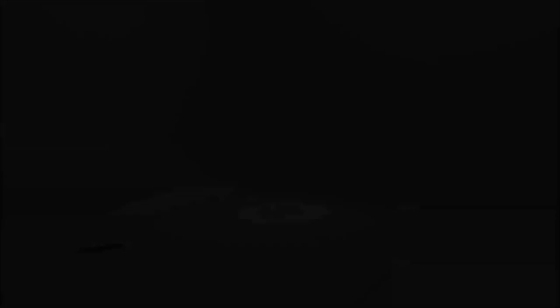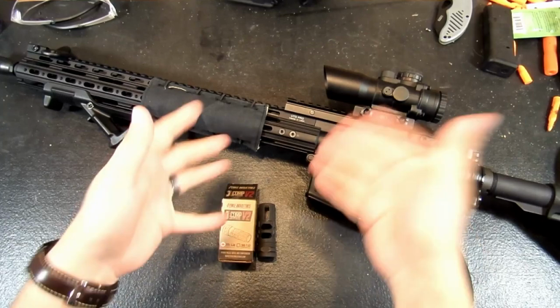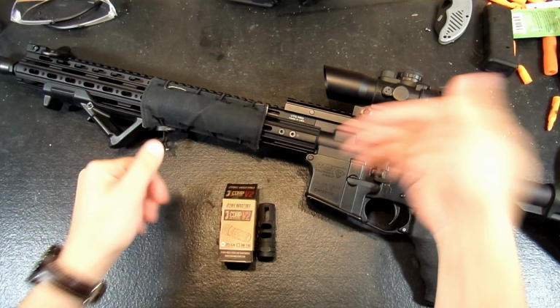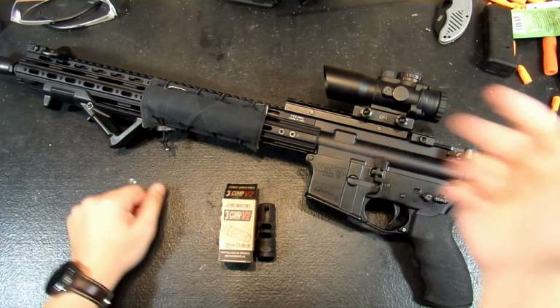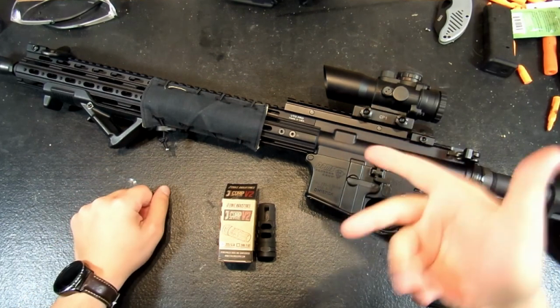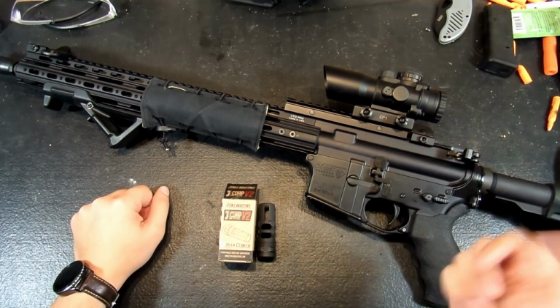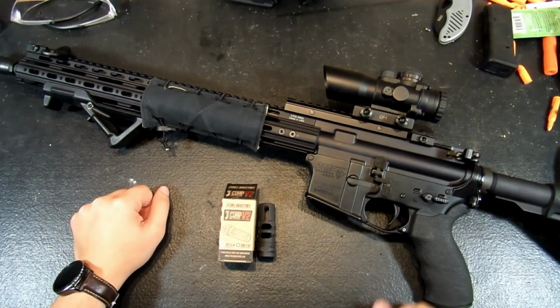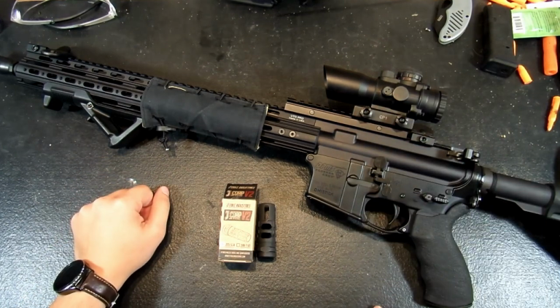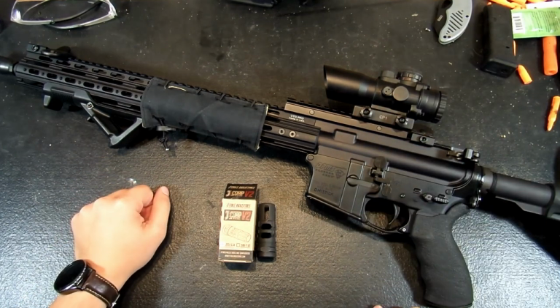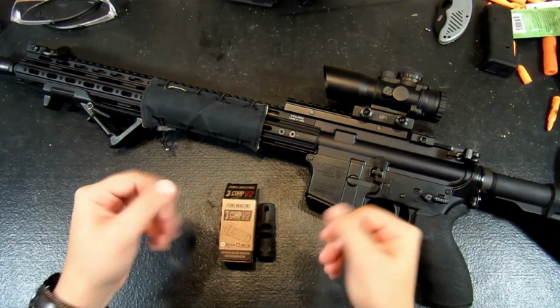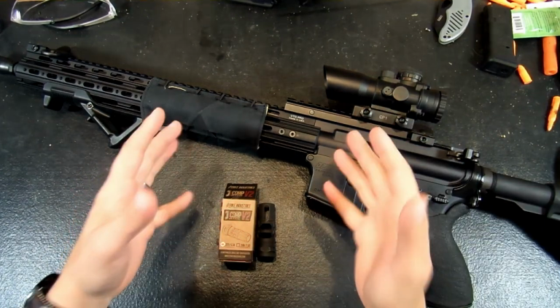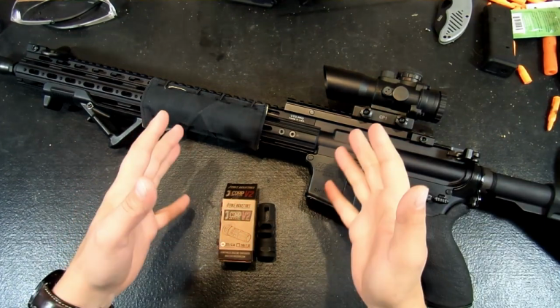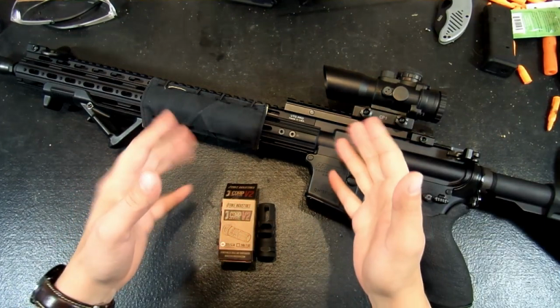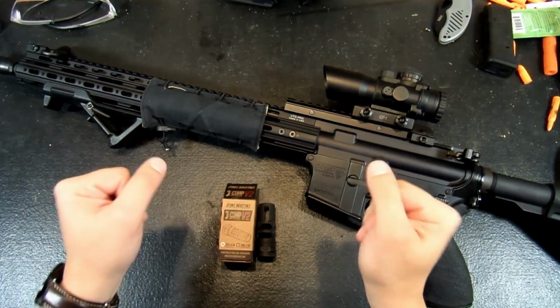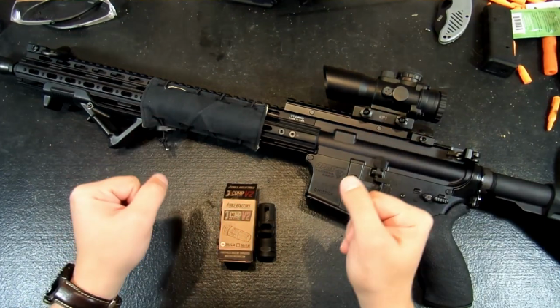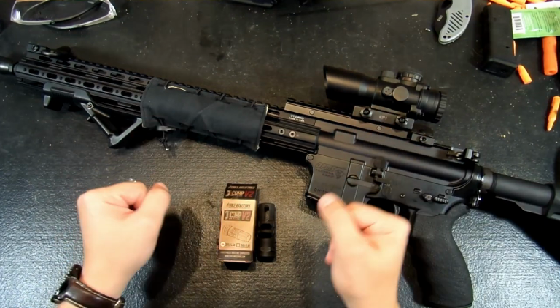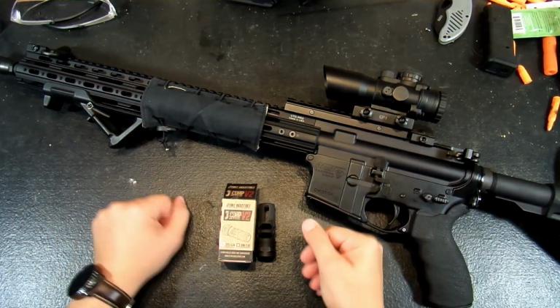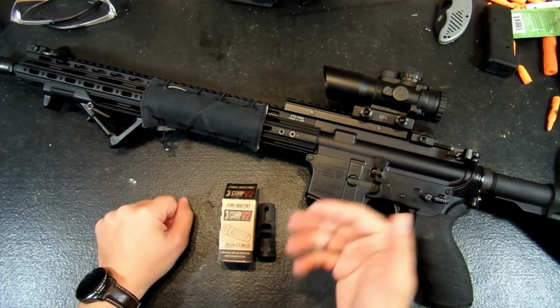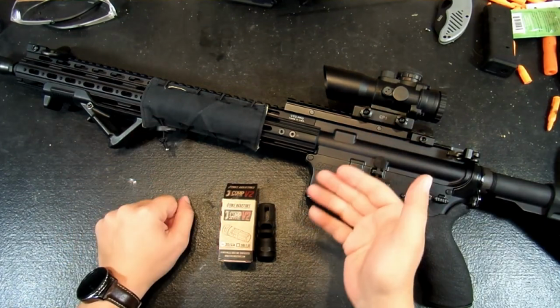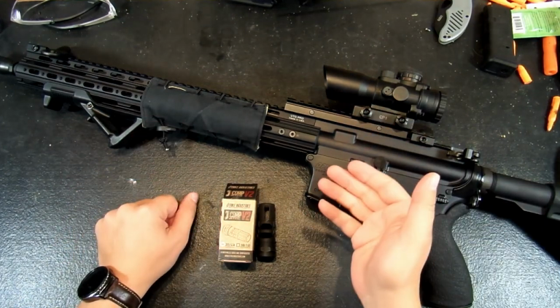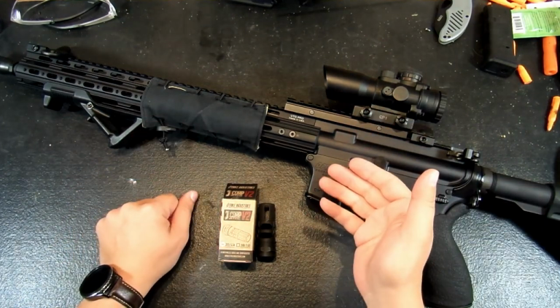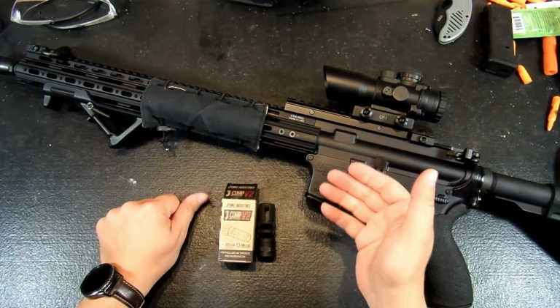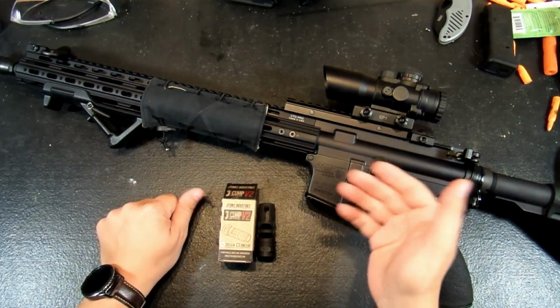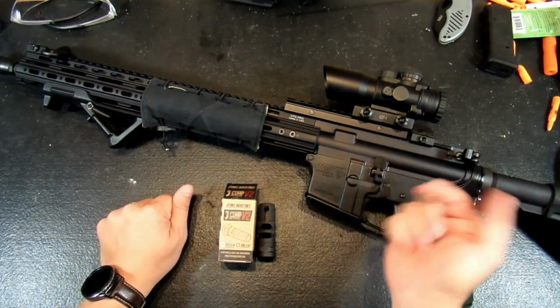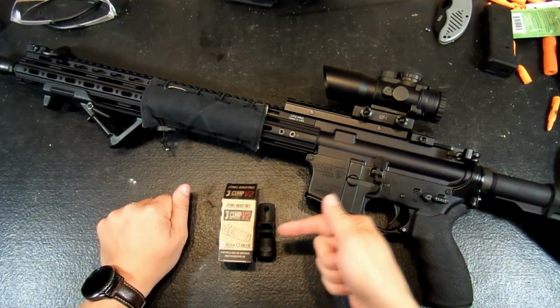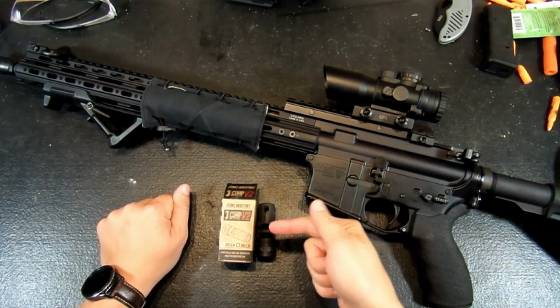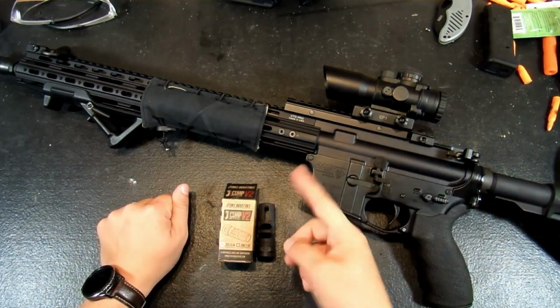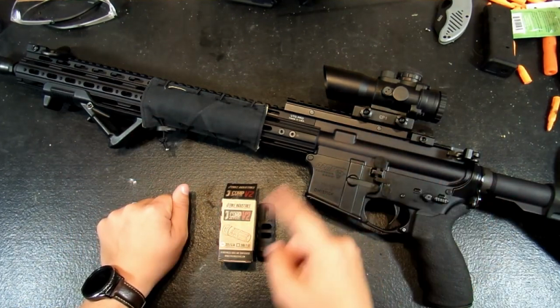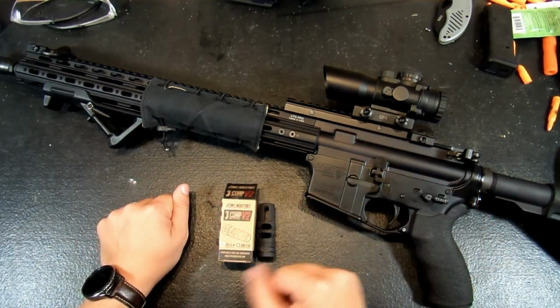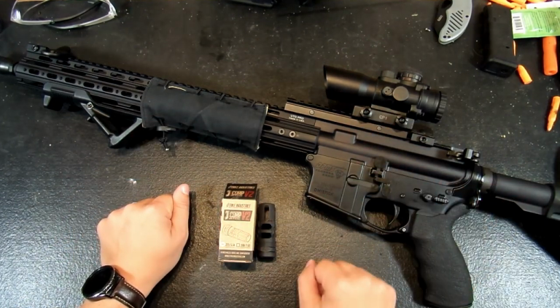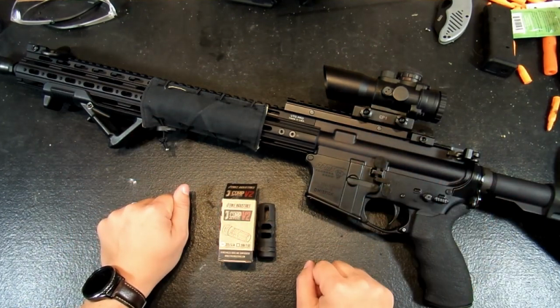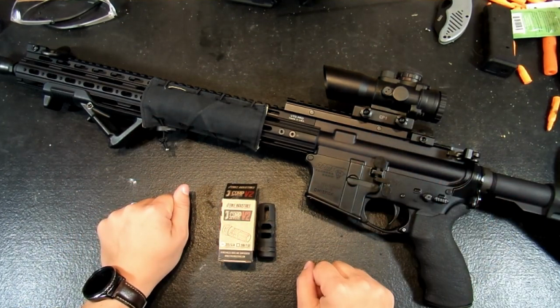Hey guys, welcome back to The Bench. So if you follow my Instagram page at all, you probably know by now that I got a new comp for my AR-15.